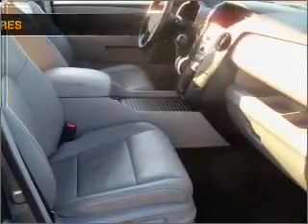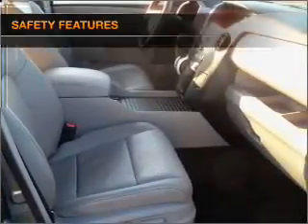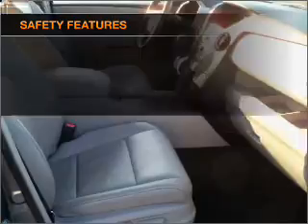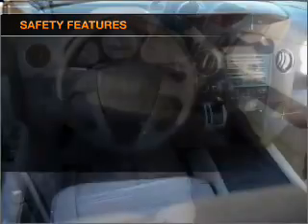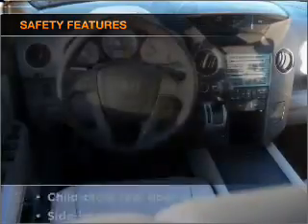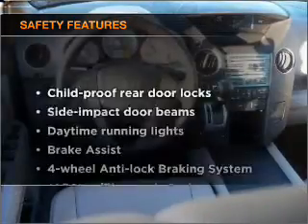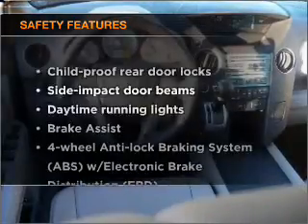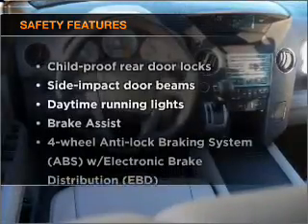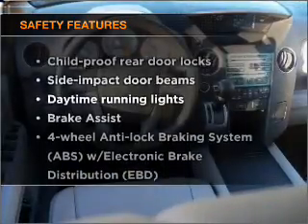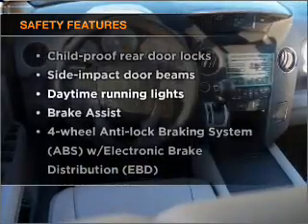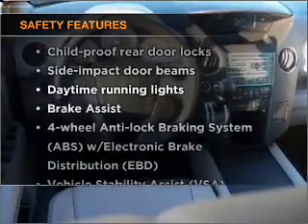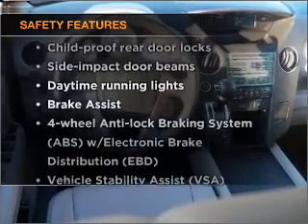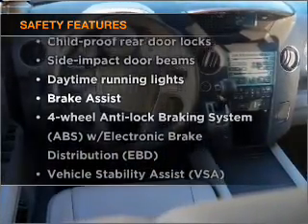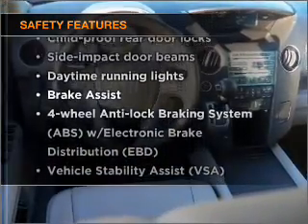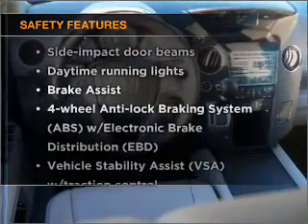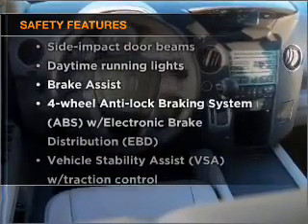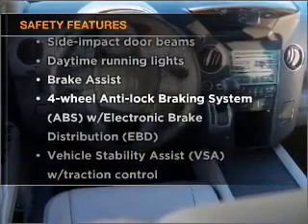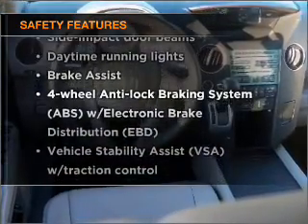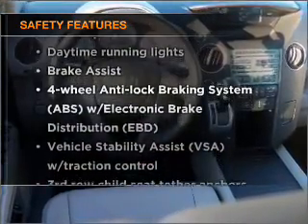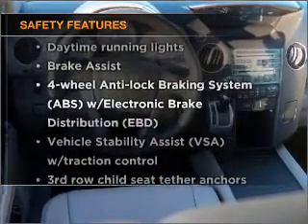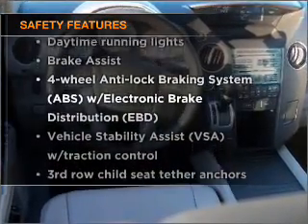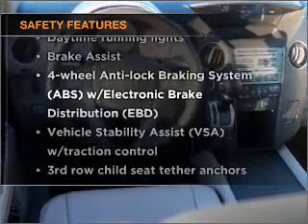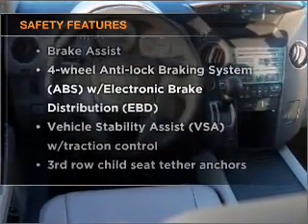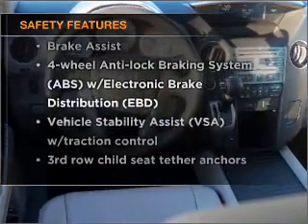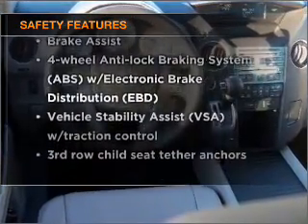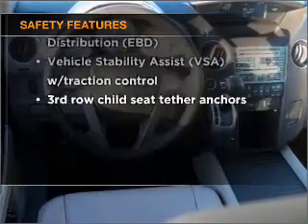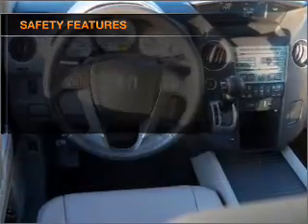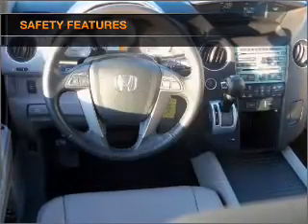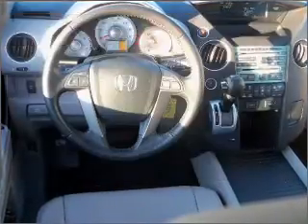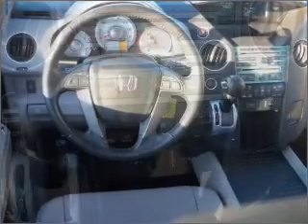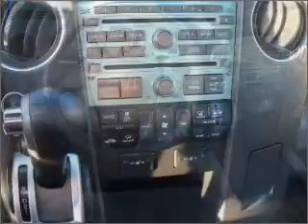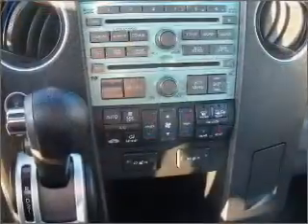And for your peace of mind, the following safety equipment is included: stability control and daytime running lights.